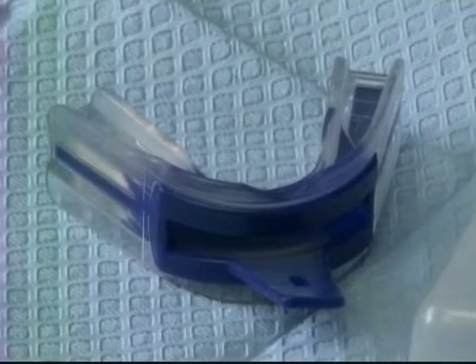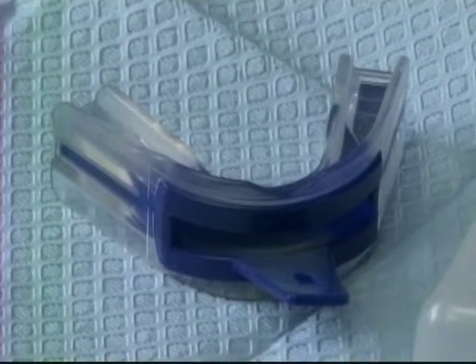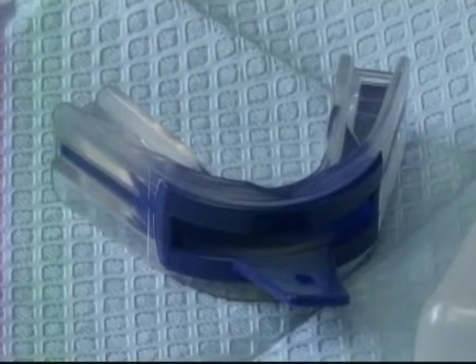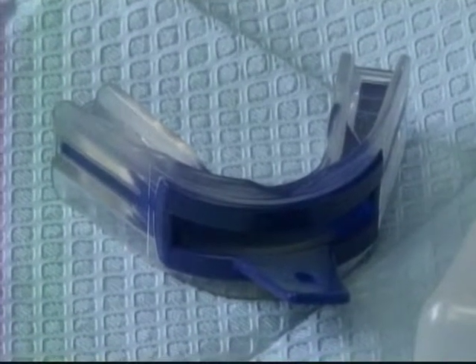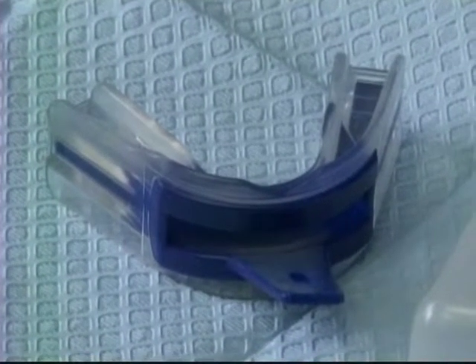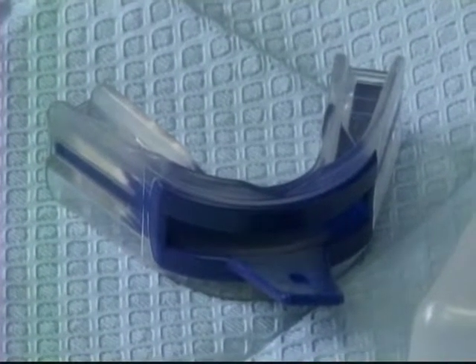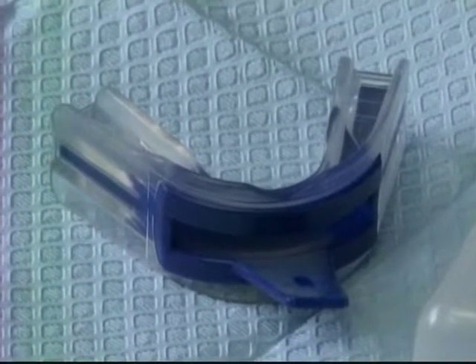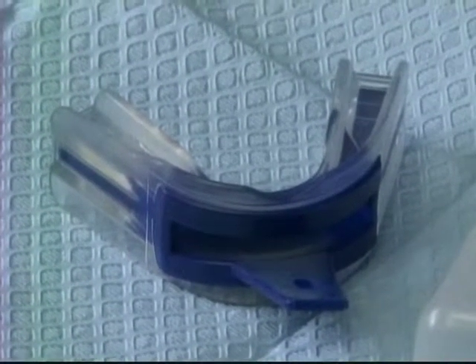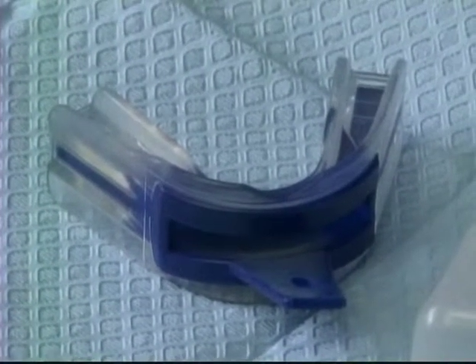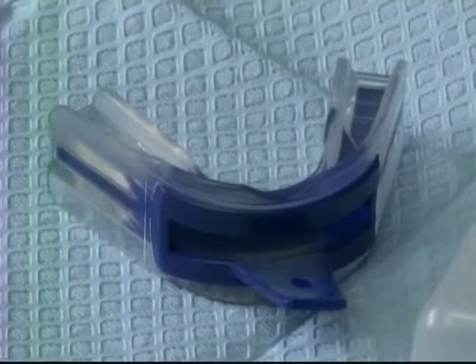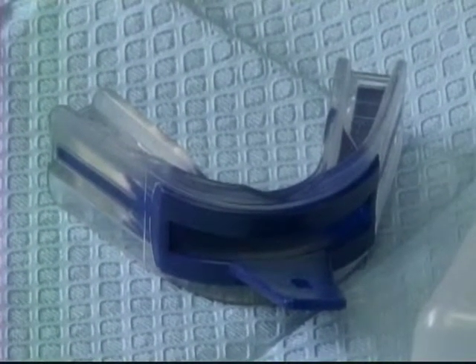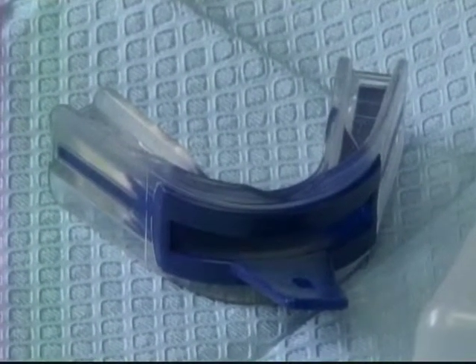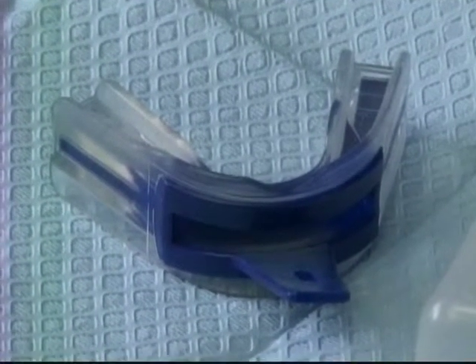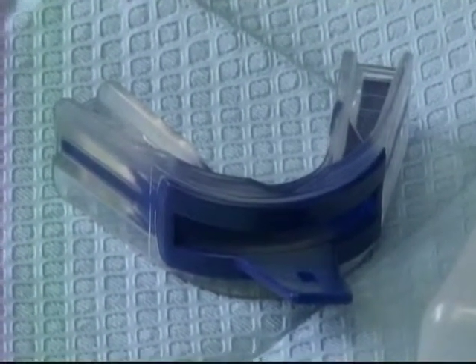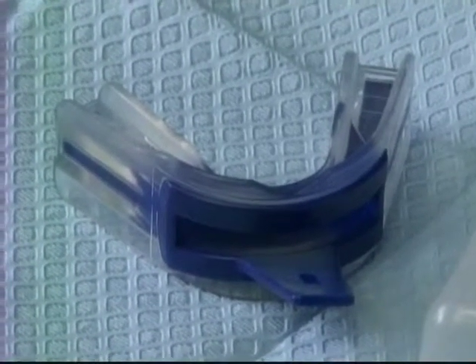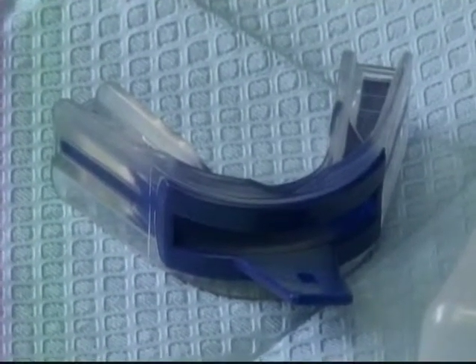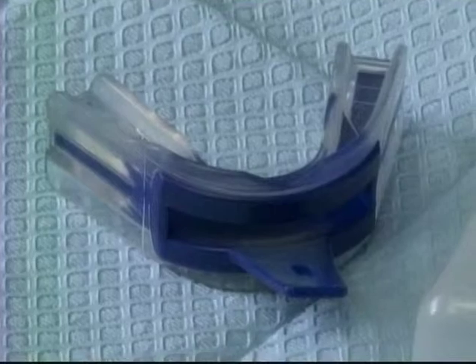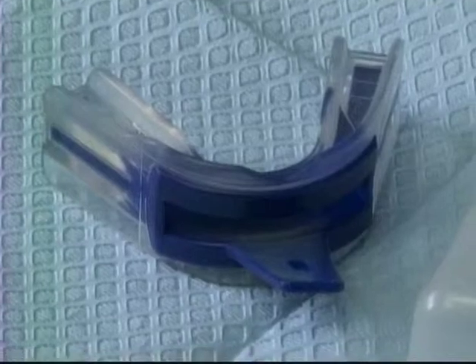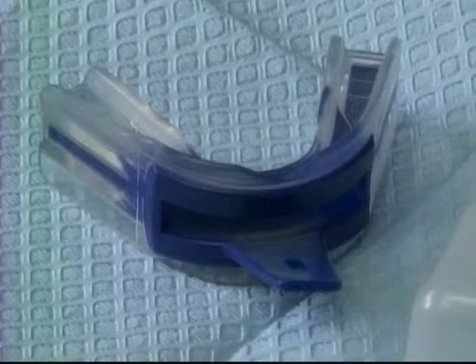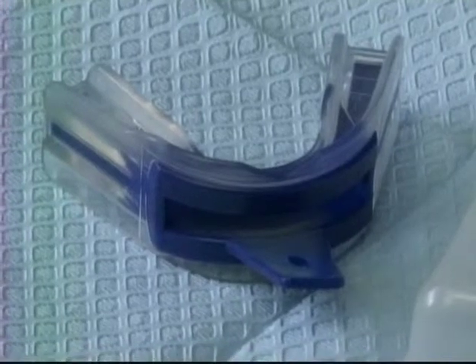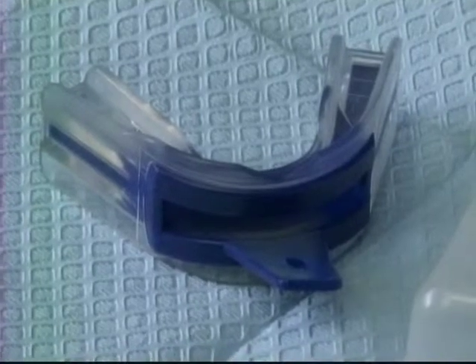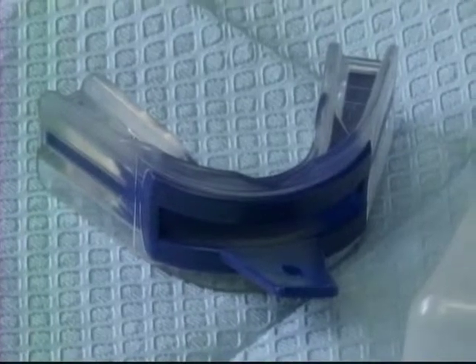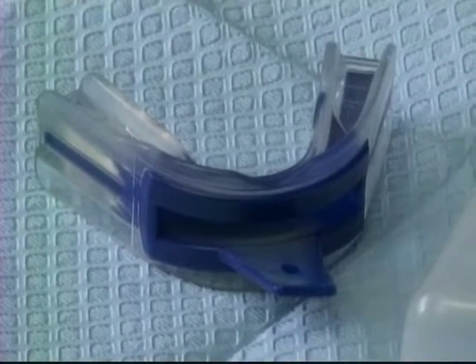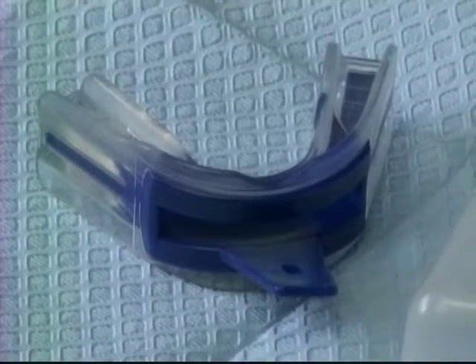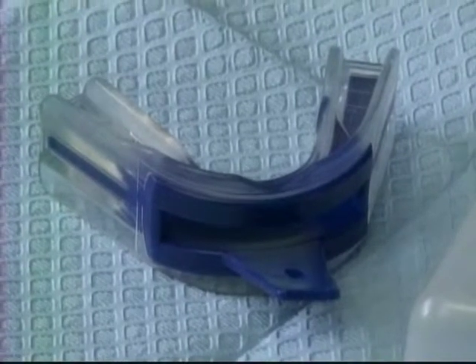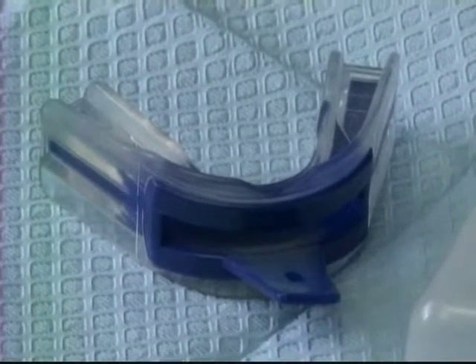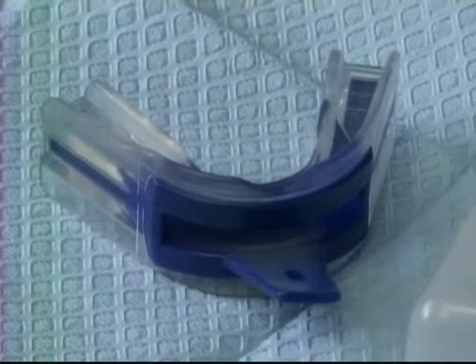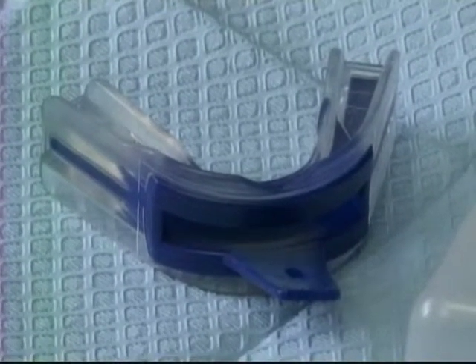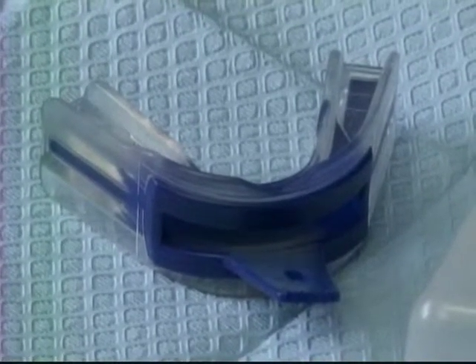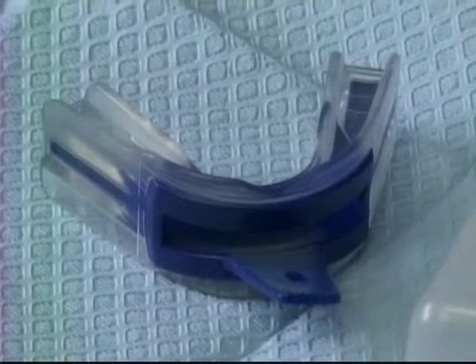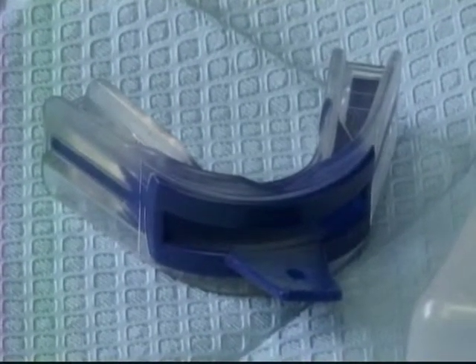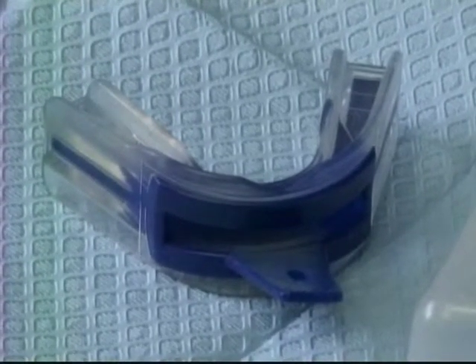If you wear braces or another fixed dental appliance on your lower jaw, your dentist may suggest a mouth protector for these as well.